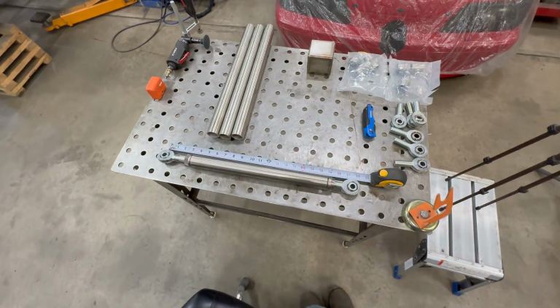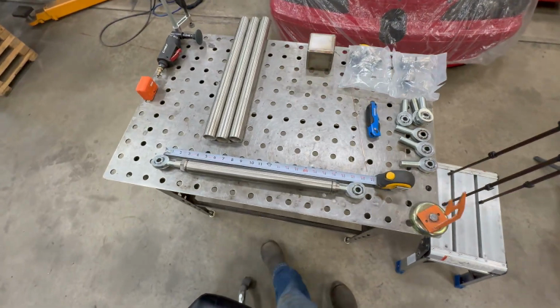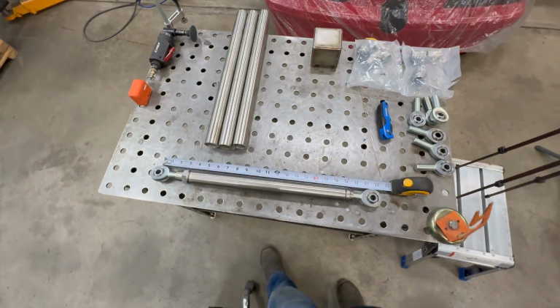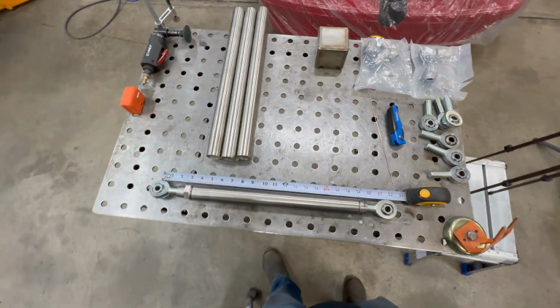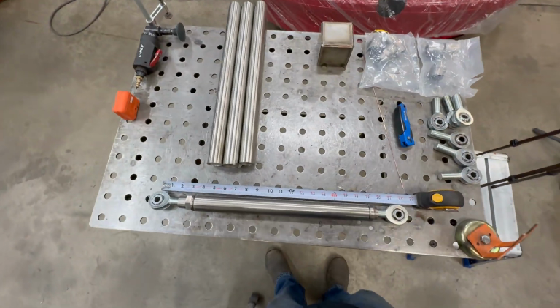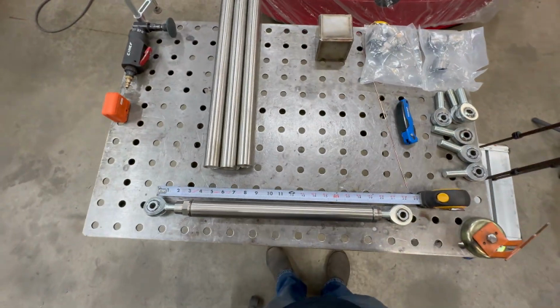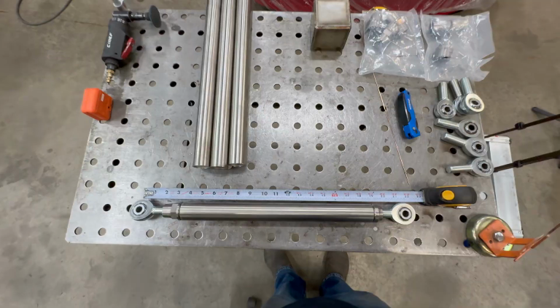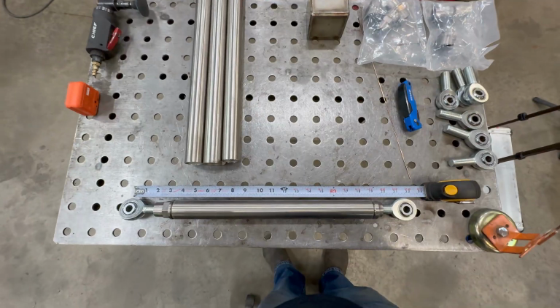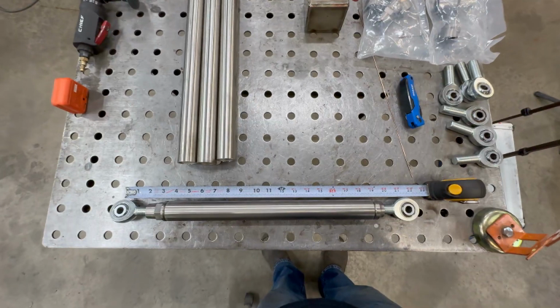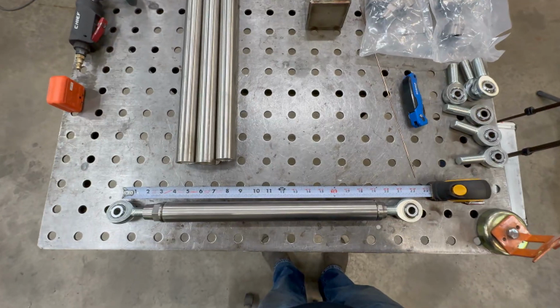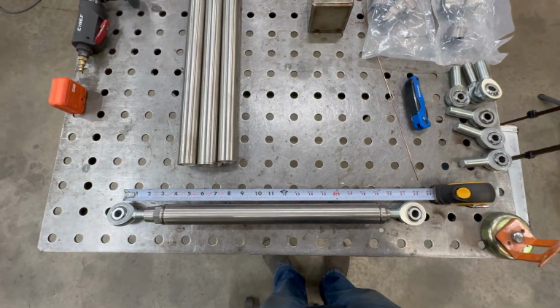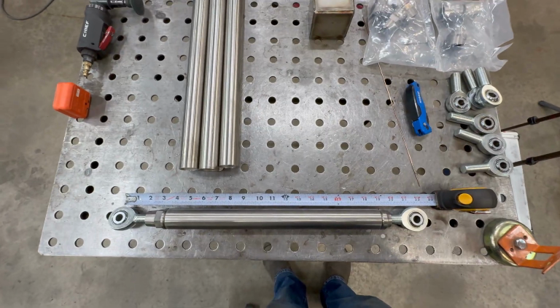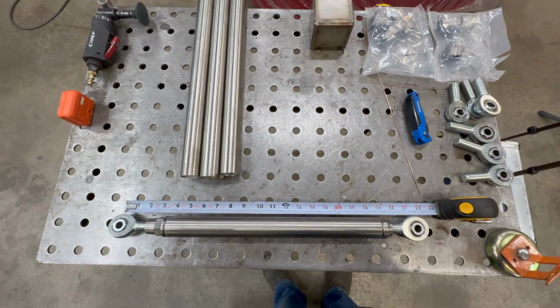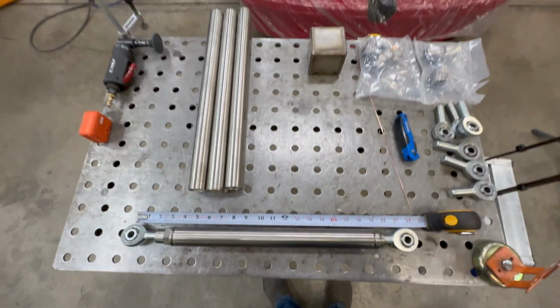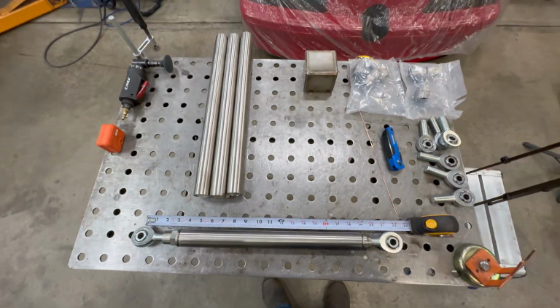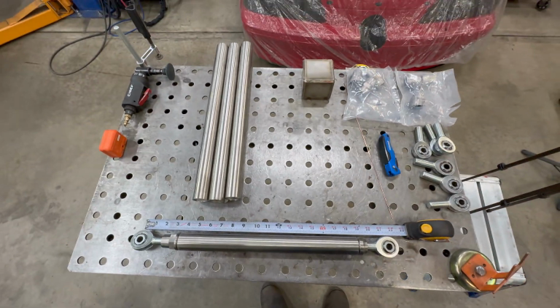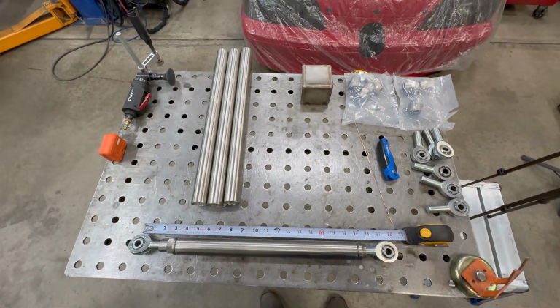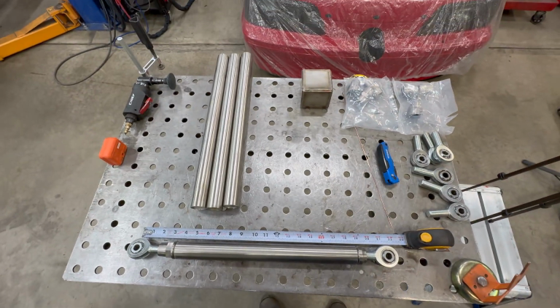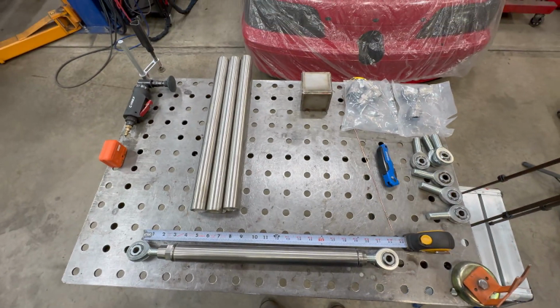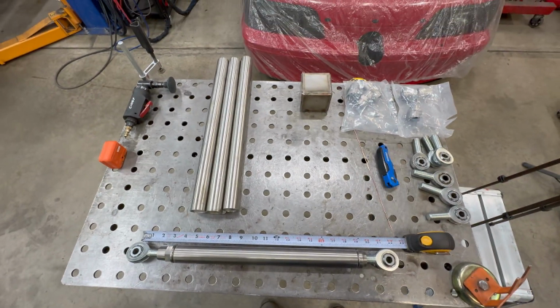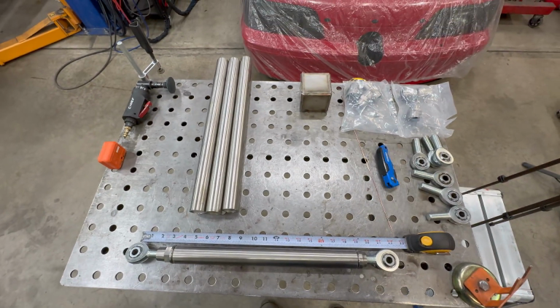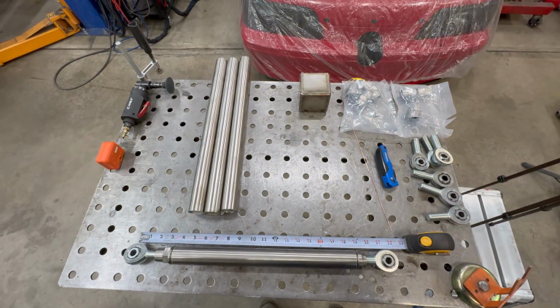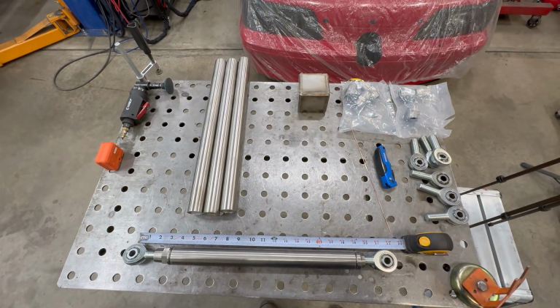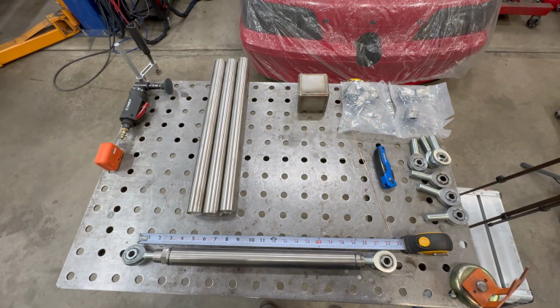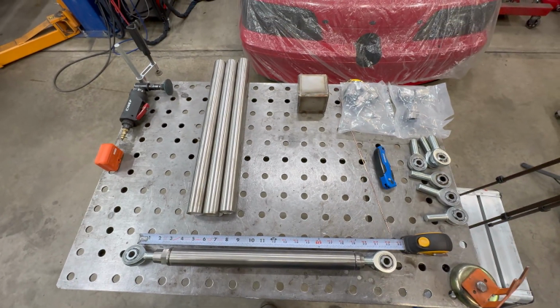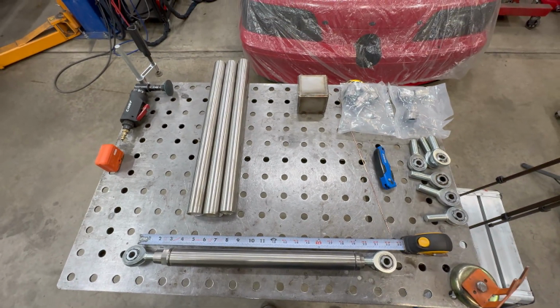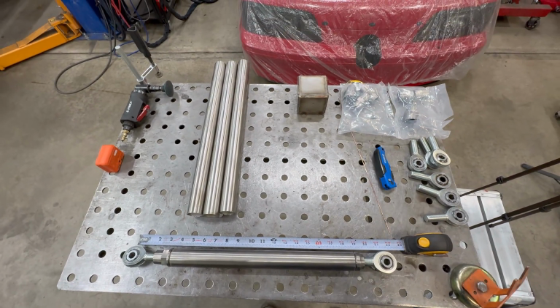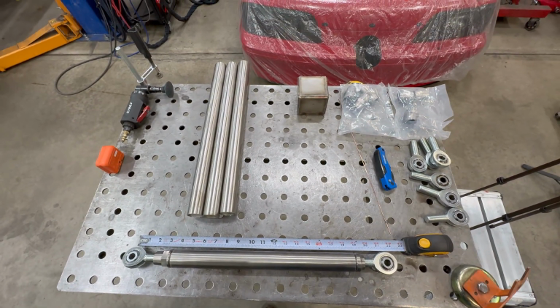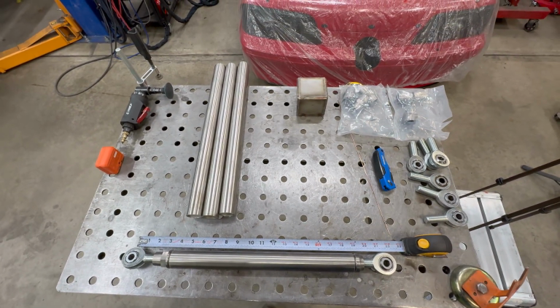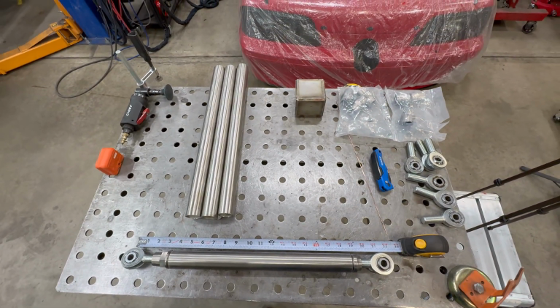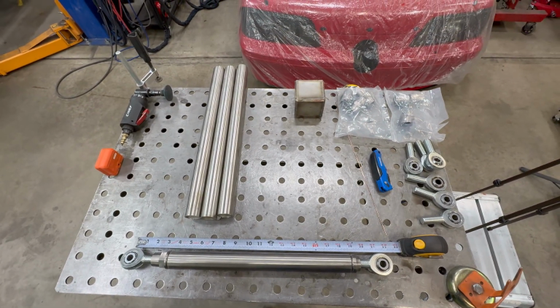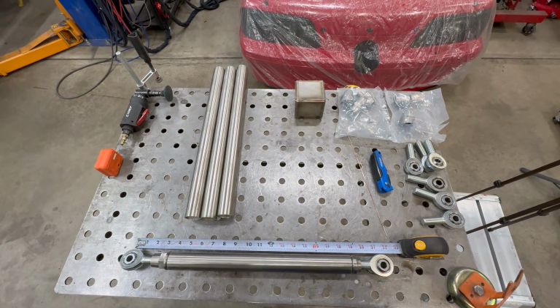And there we have the 21 and a half inch bar. Now let's cut the rest and we can get set up to weld.